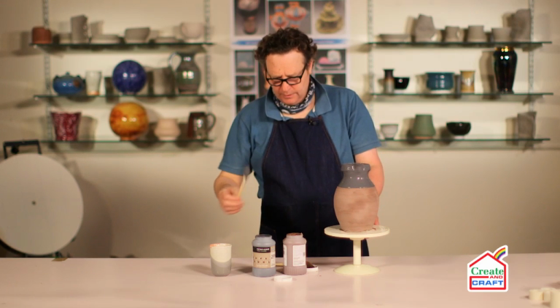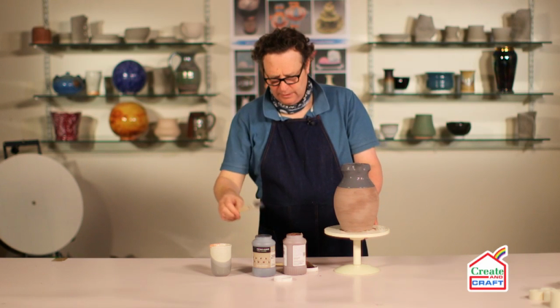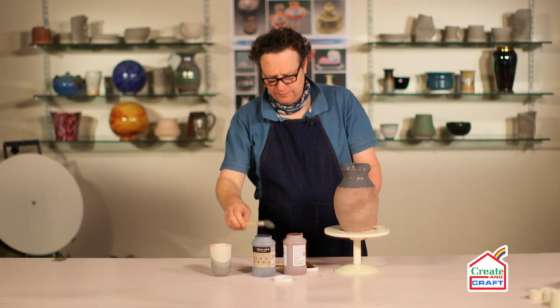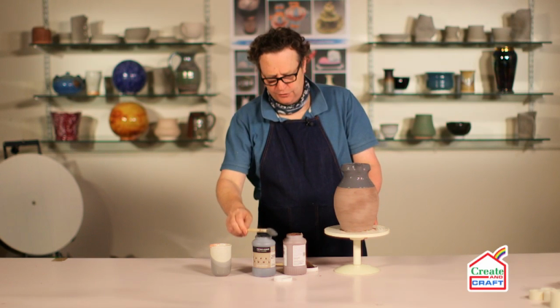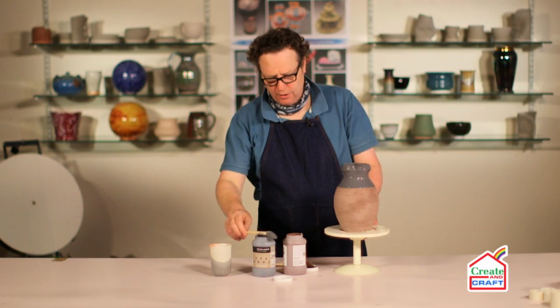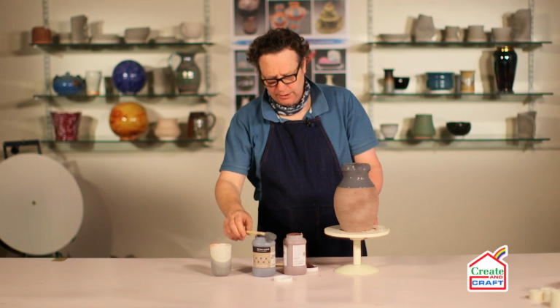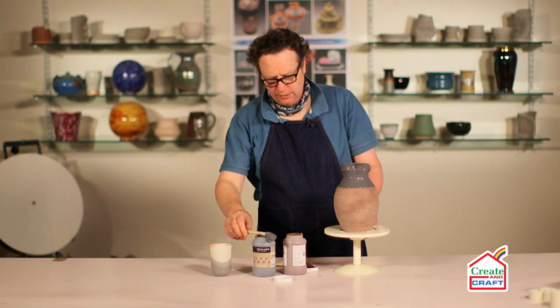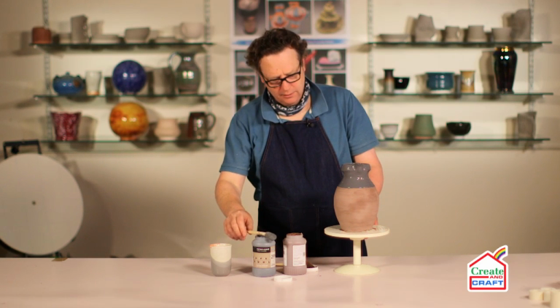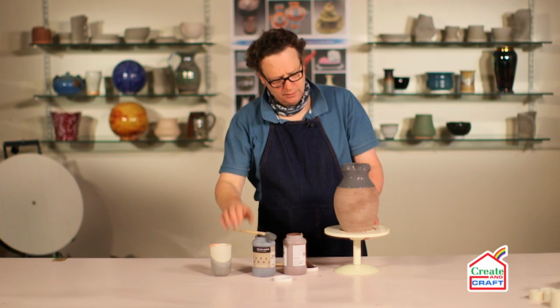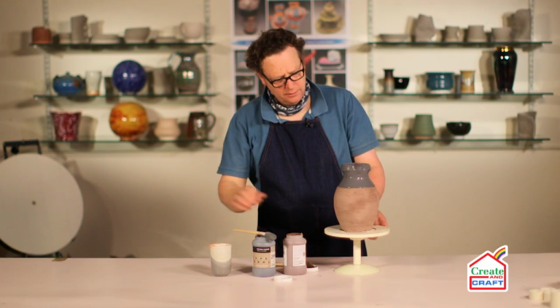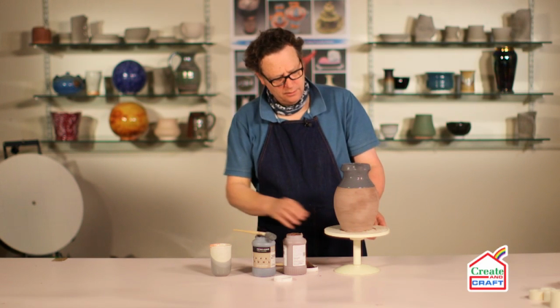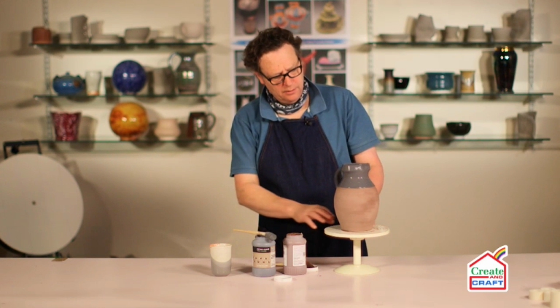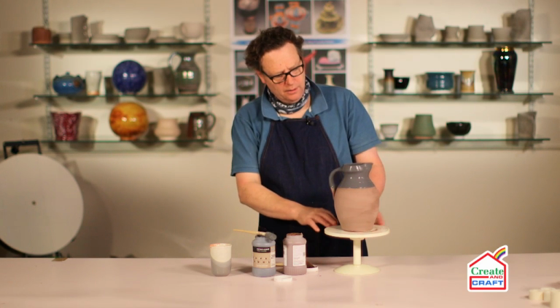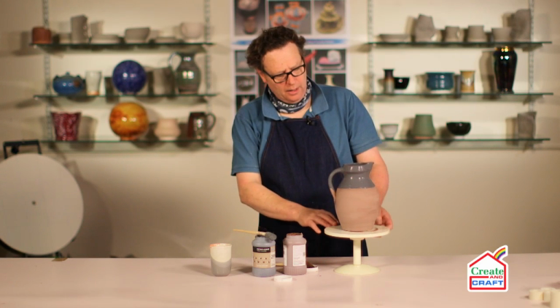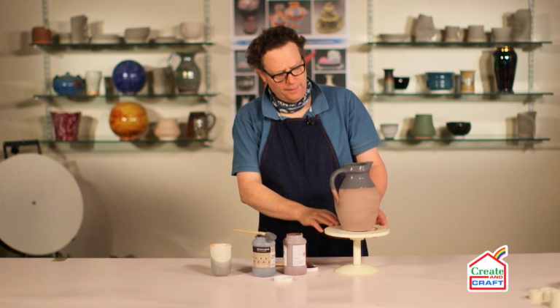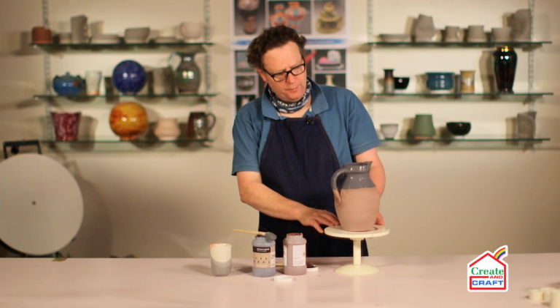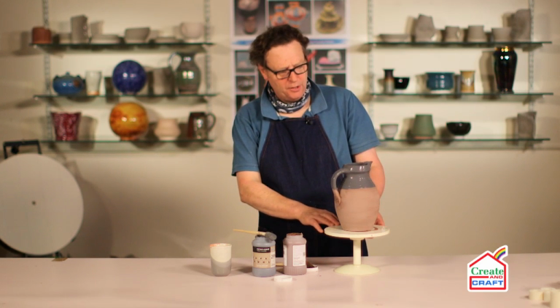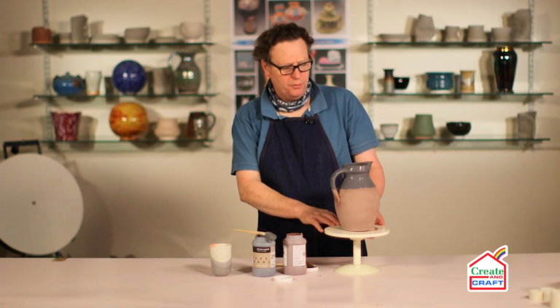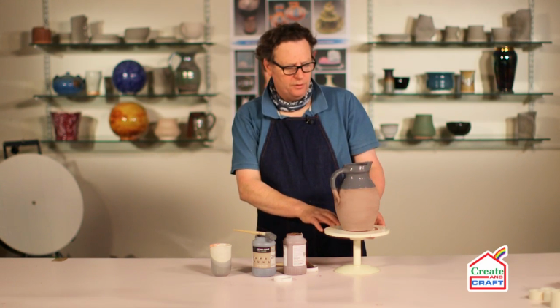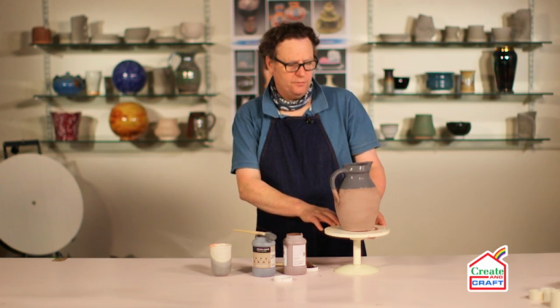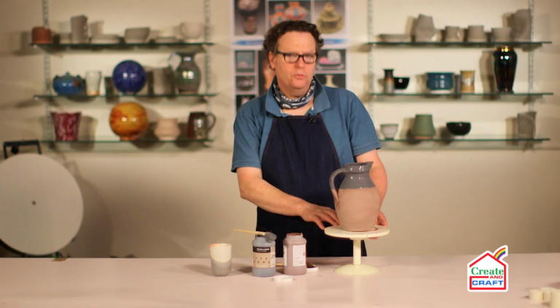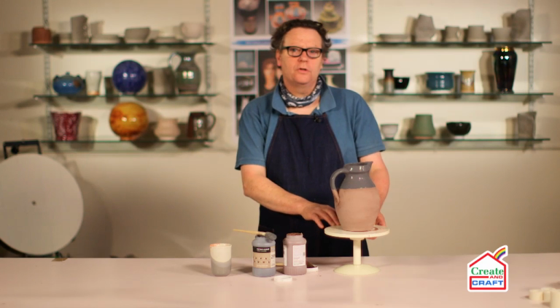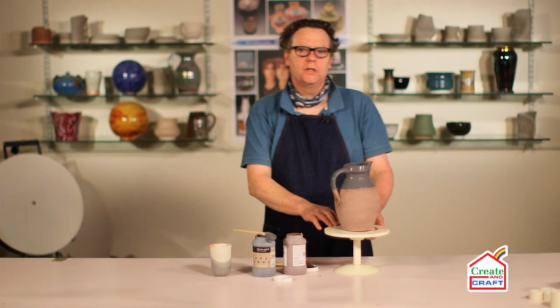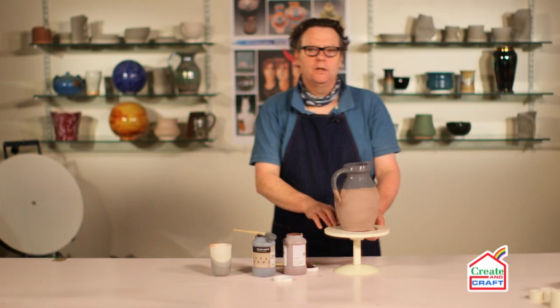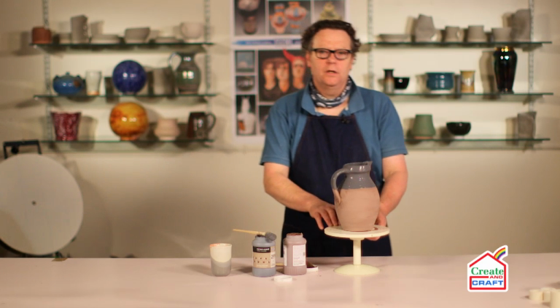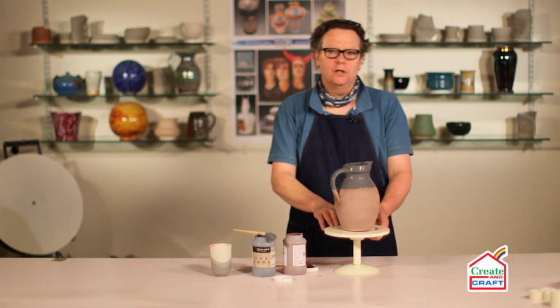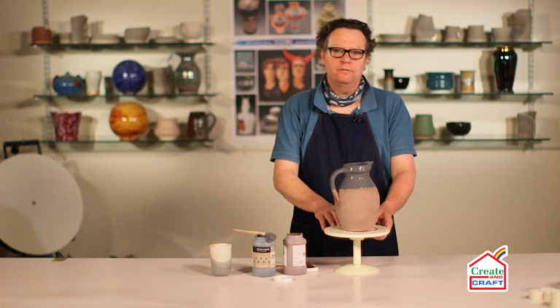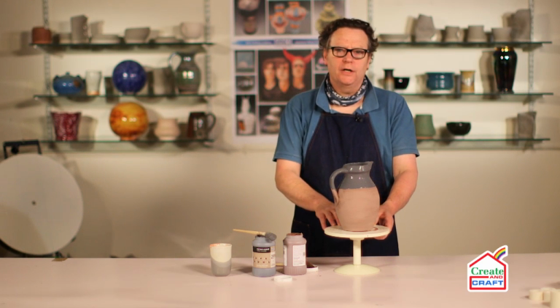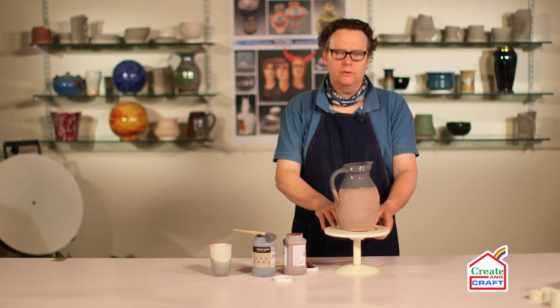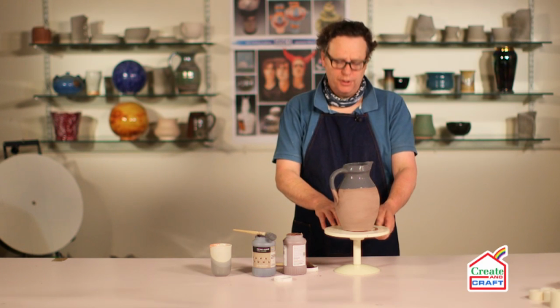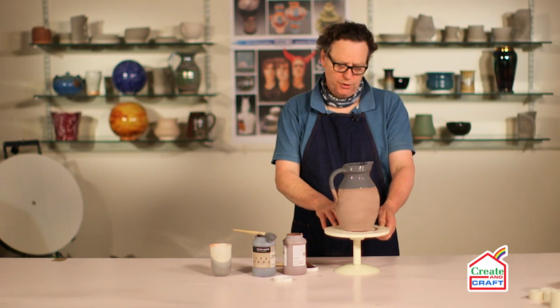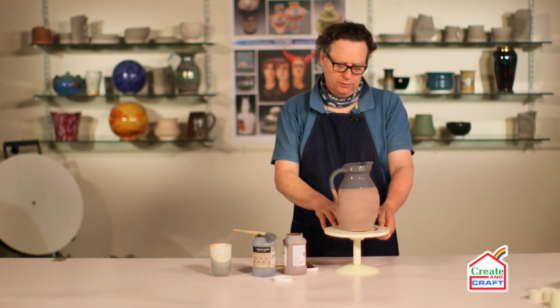Left to dry, and then we can put the fourth and final coat on.